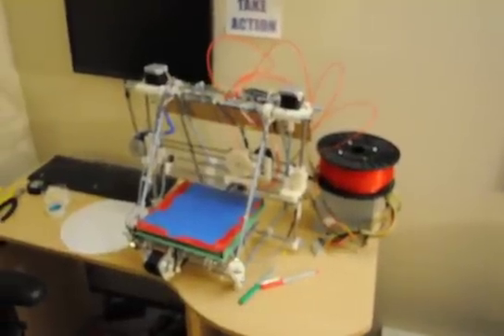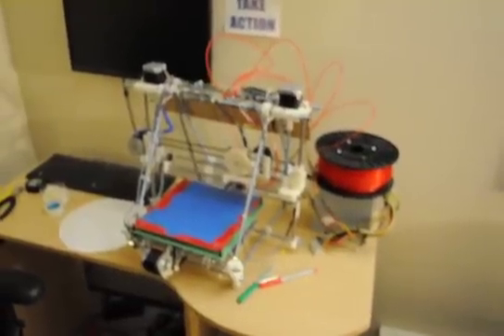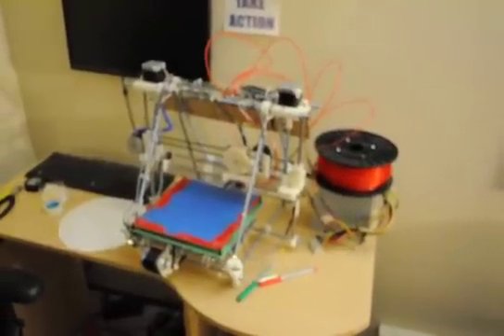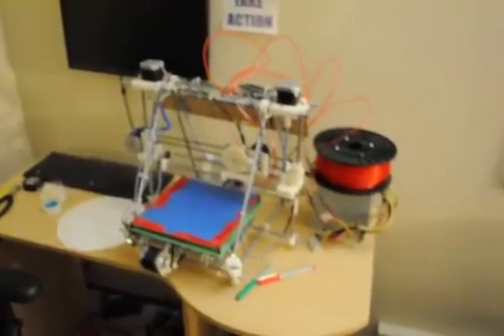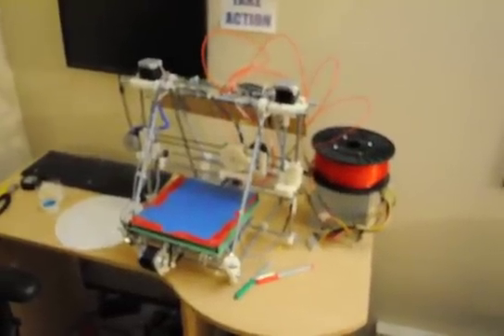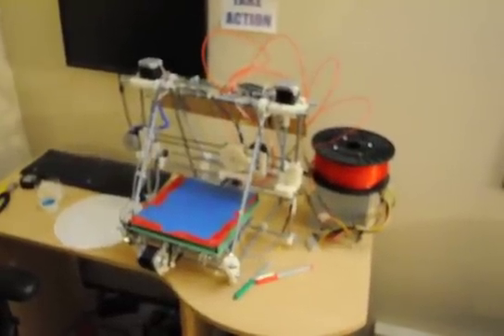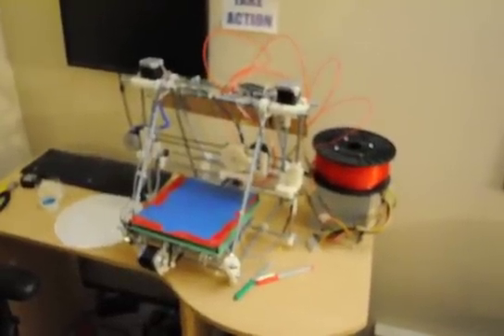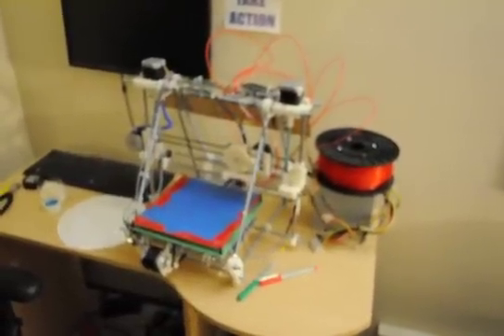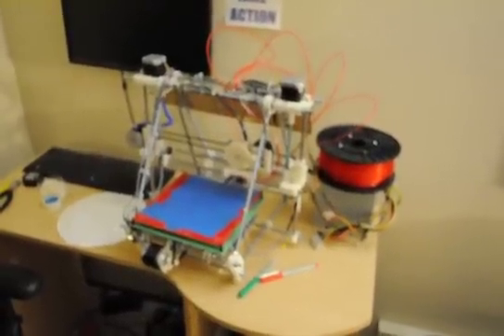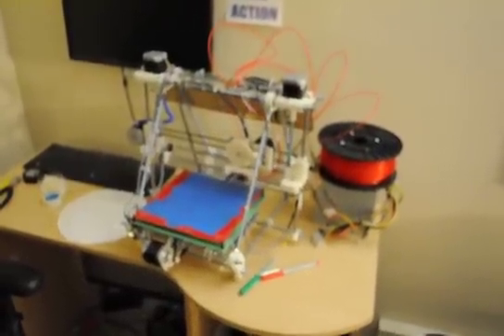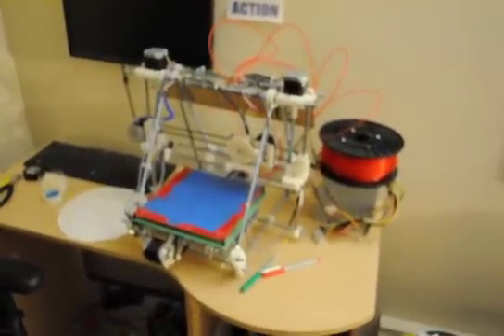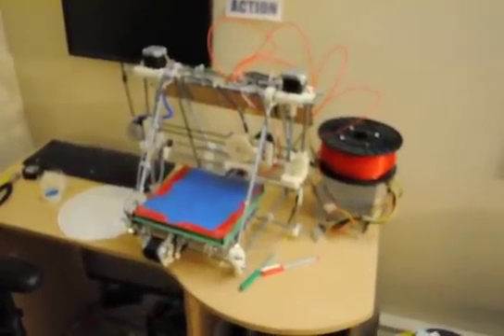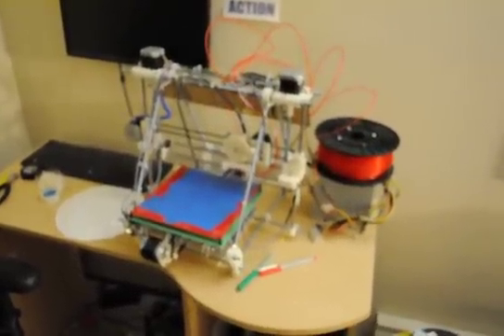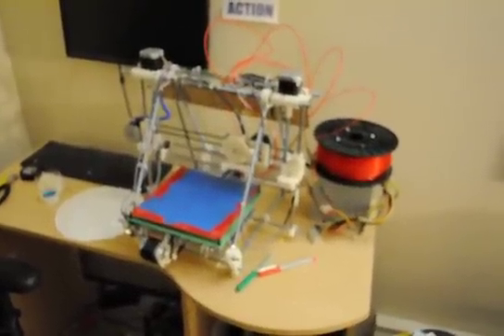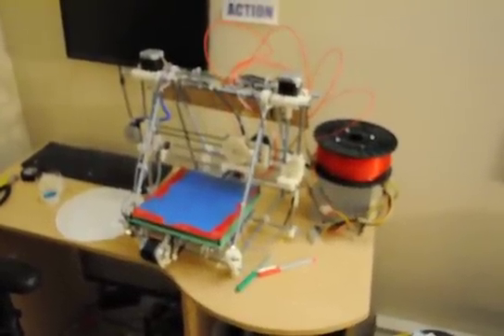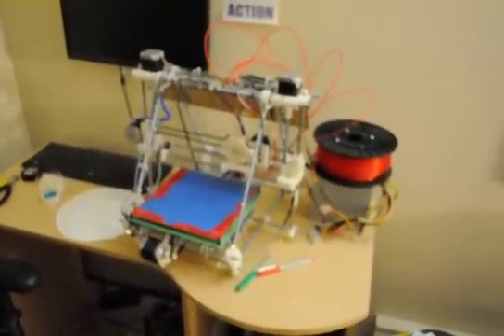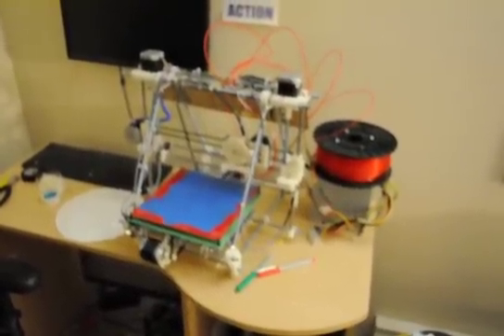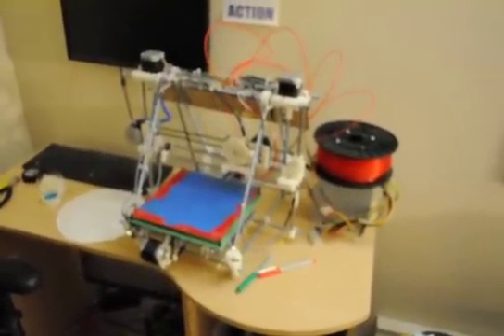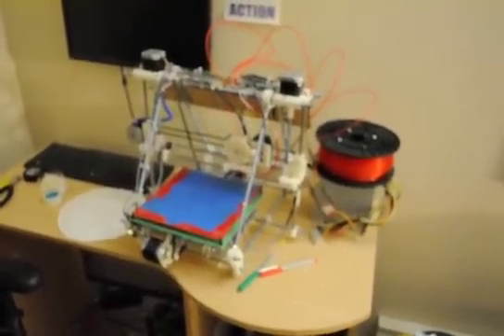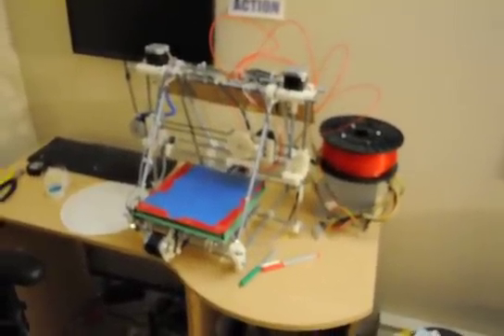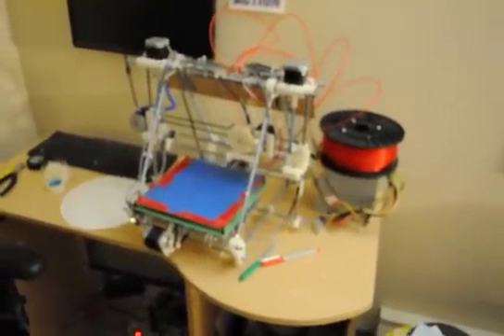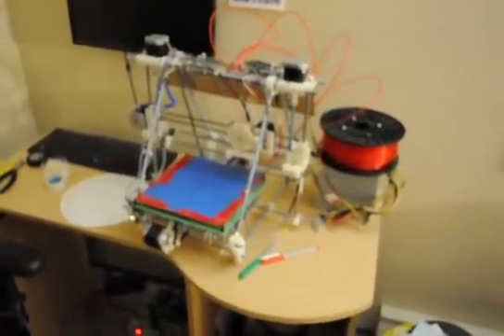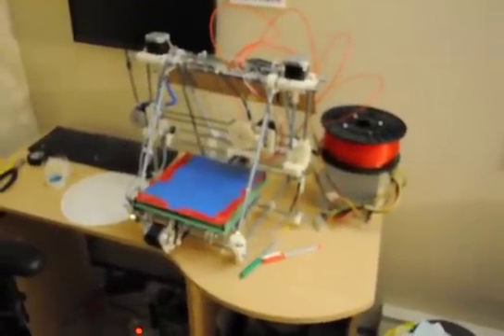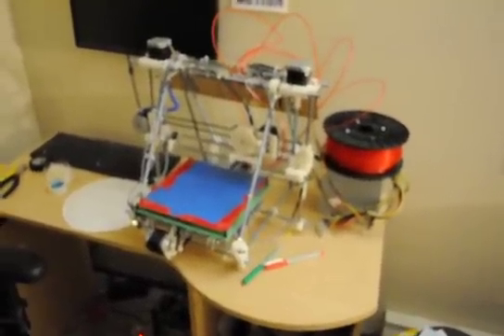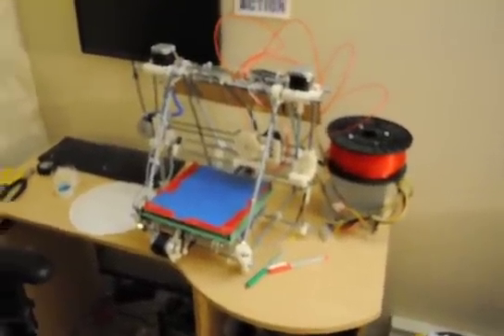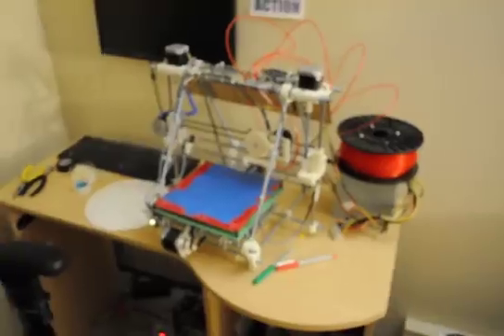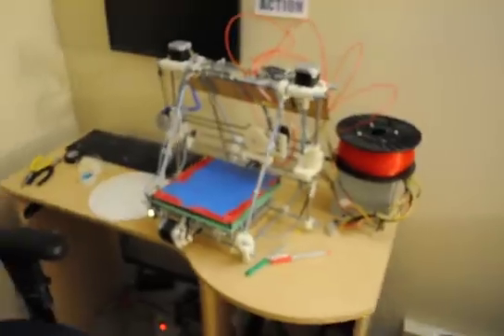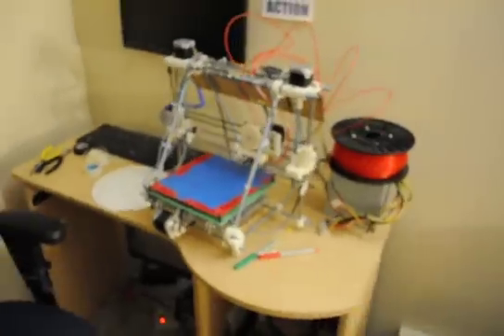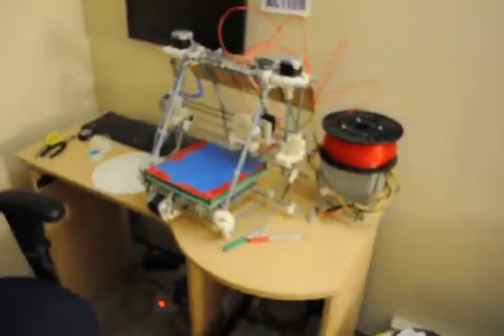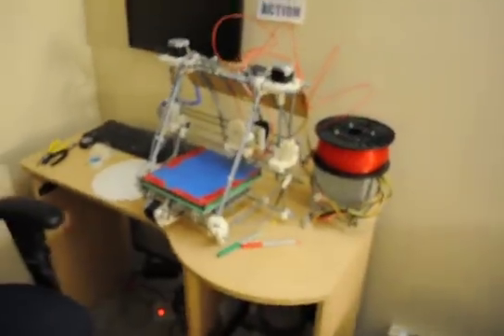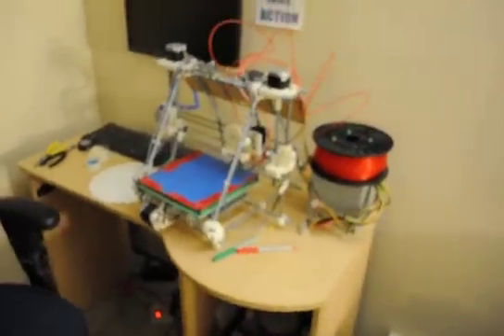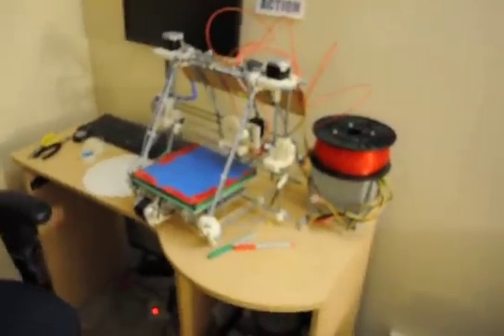Here's the 3D printer I used to print the Lego frame. It's a Prusa Mendel.